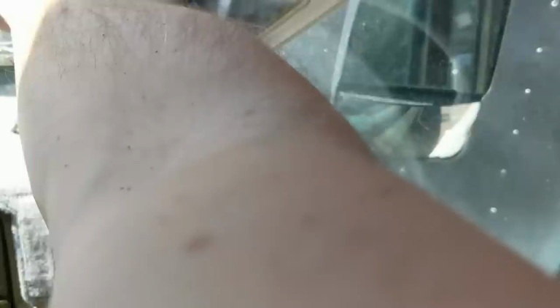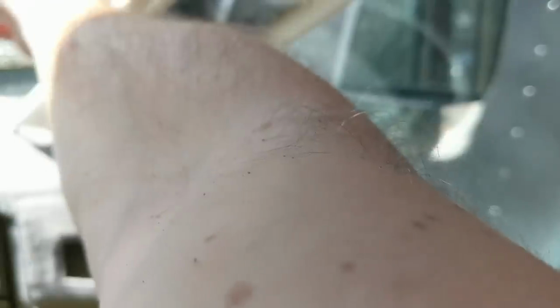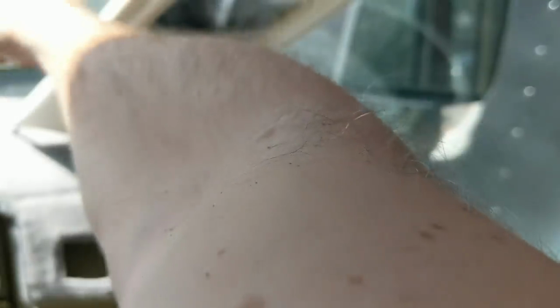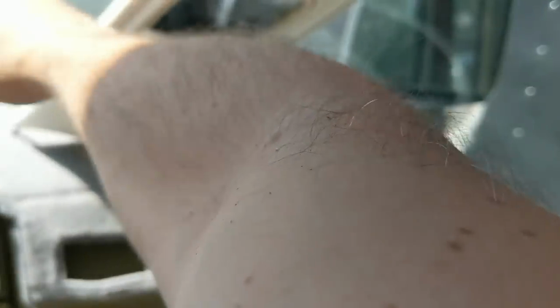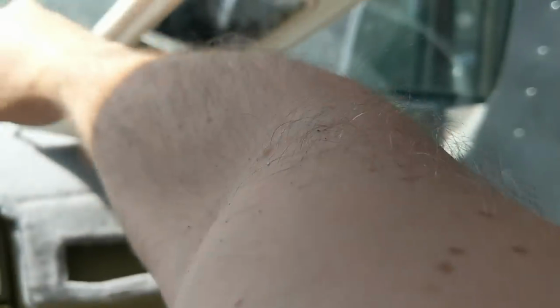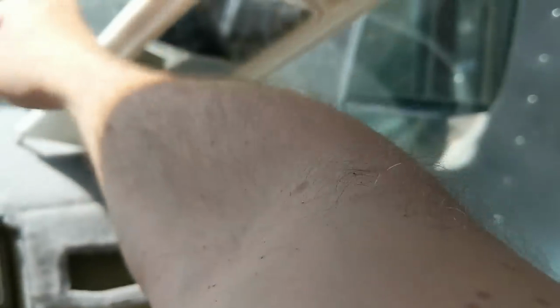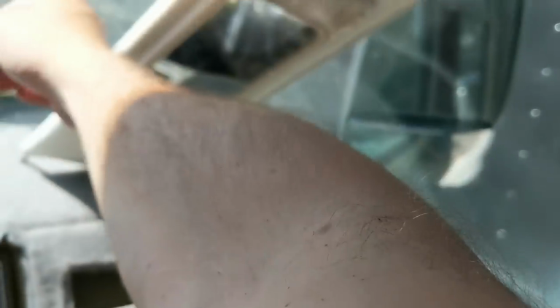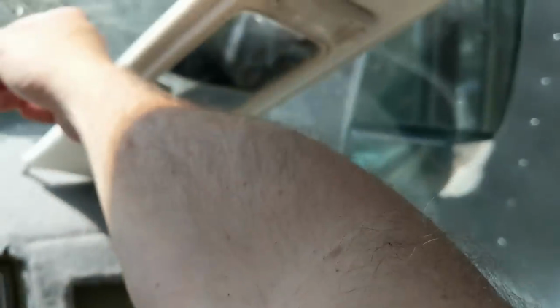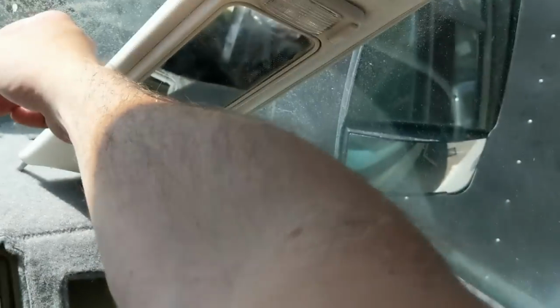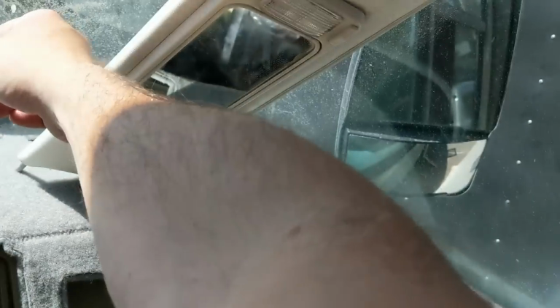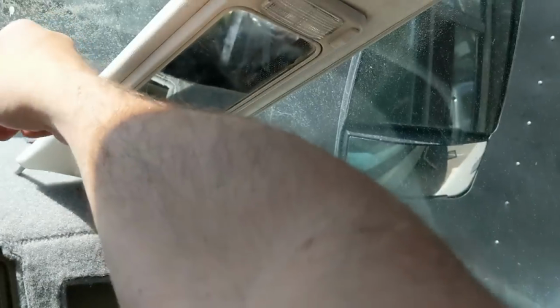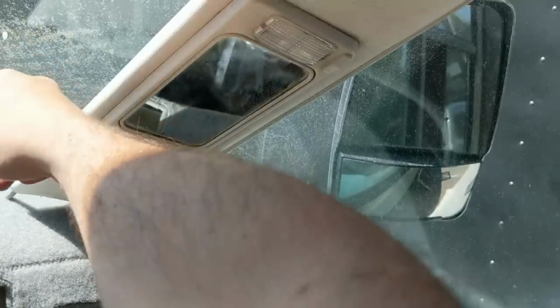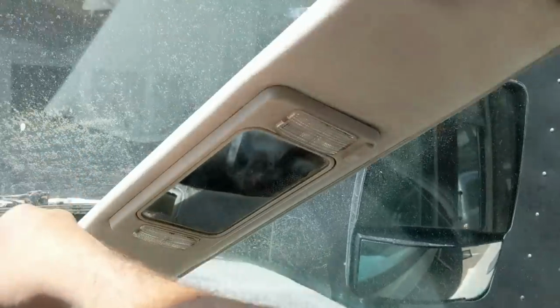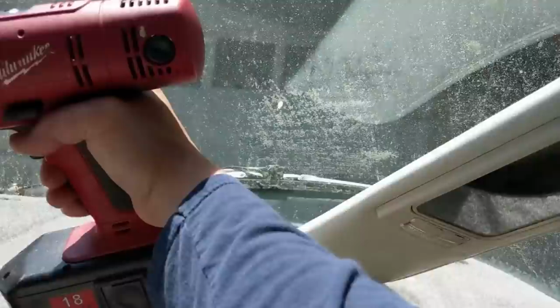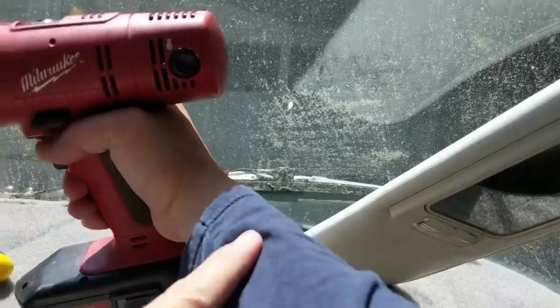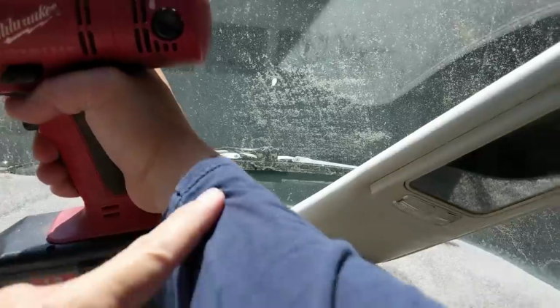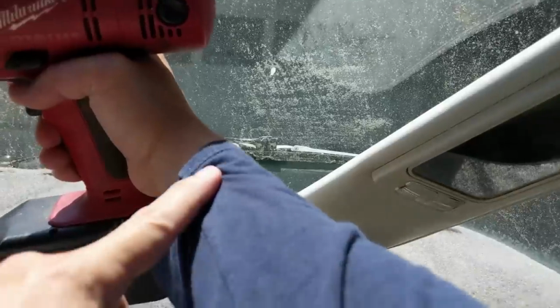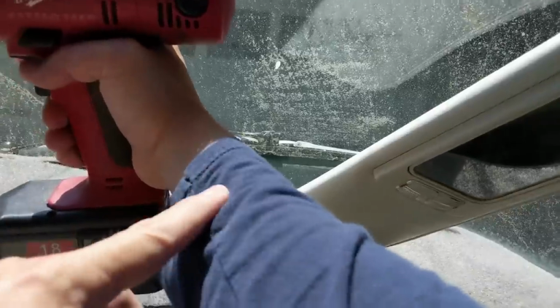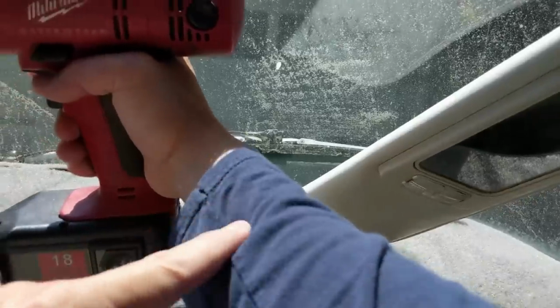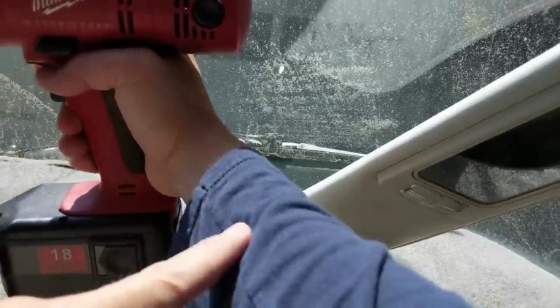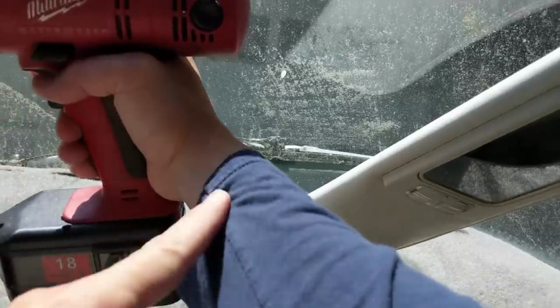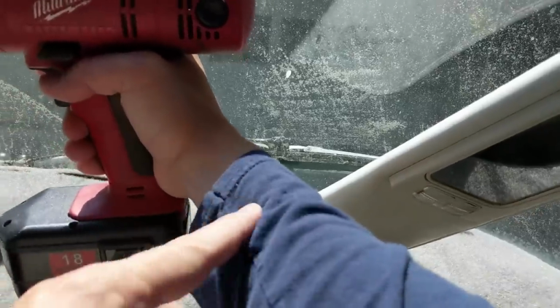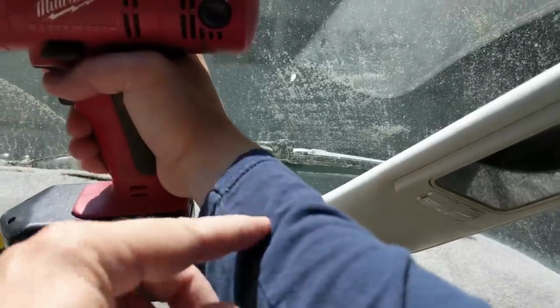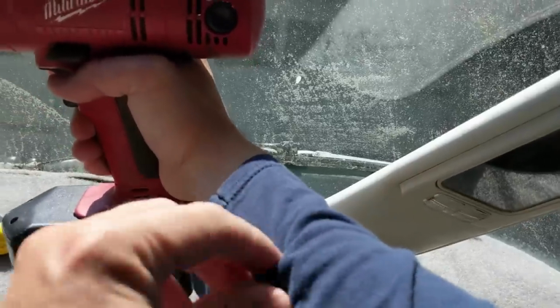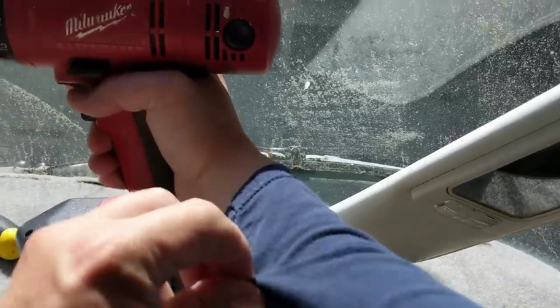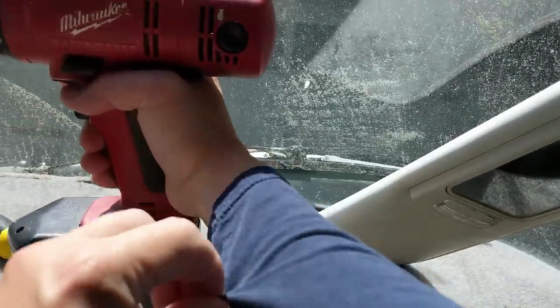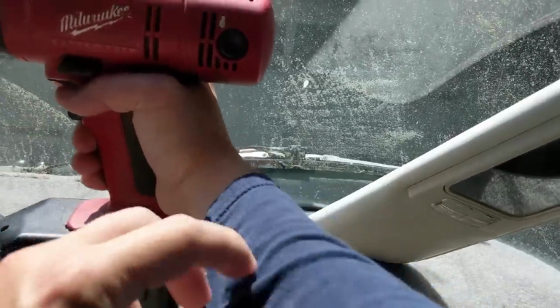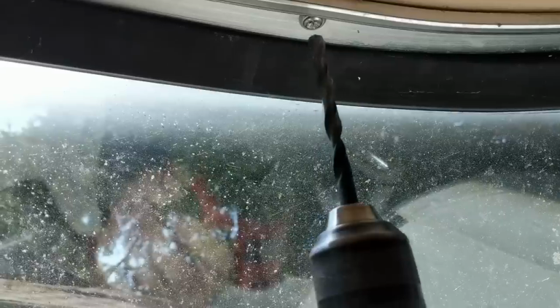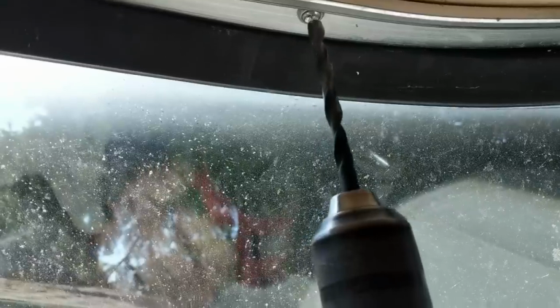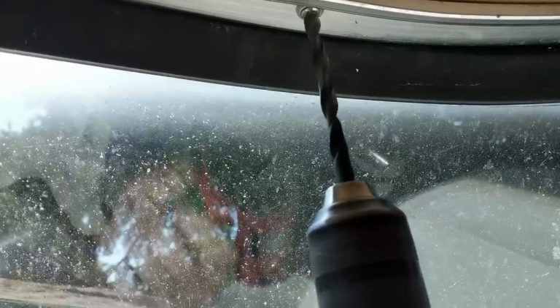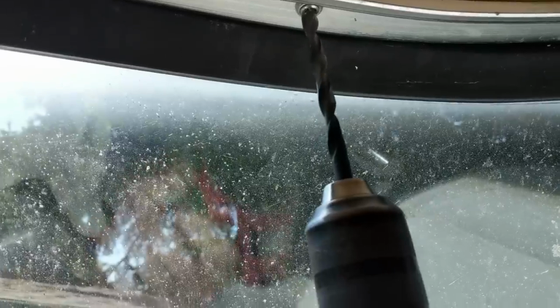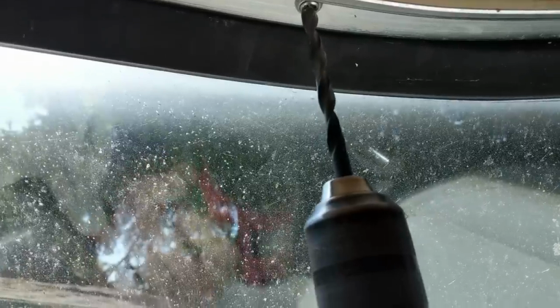Little hot shards of metal are falling on my arm, so I put my long-sleeved shirt on in 95-degree weather. Let's try again.